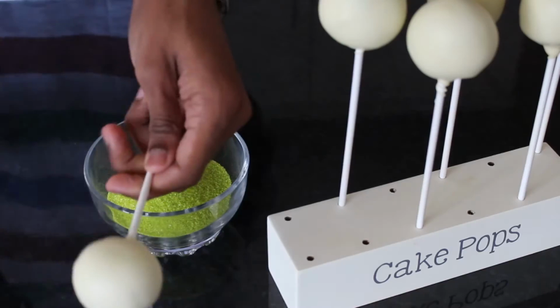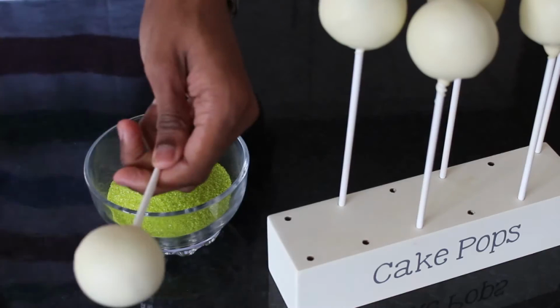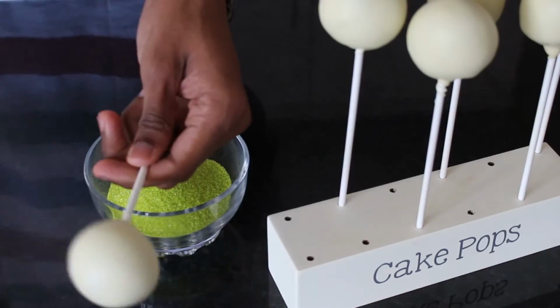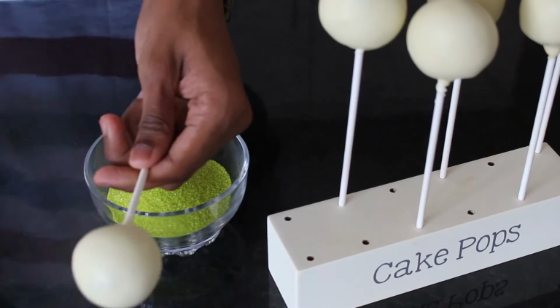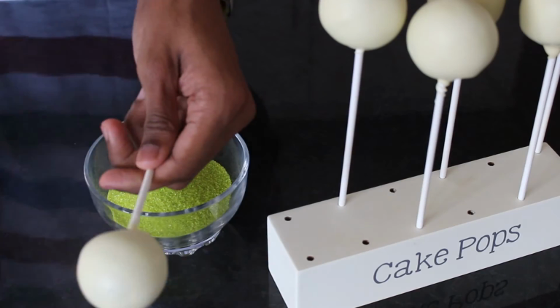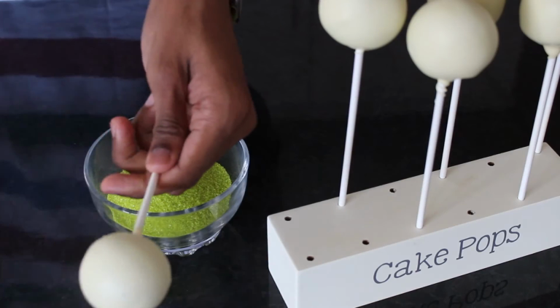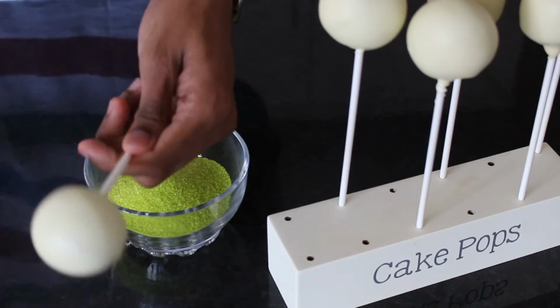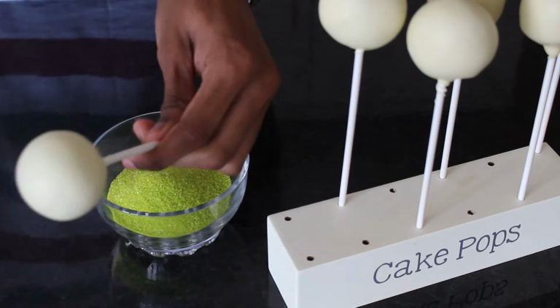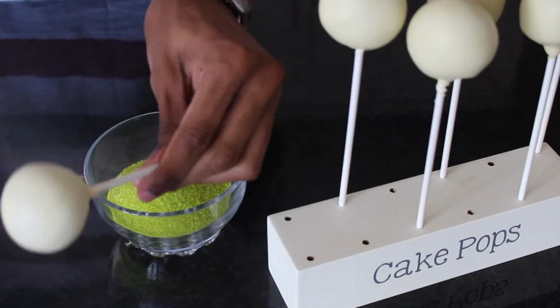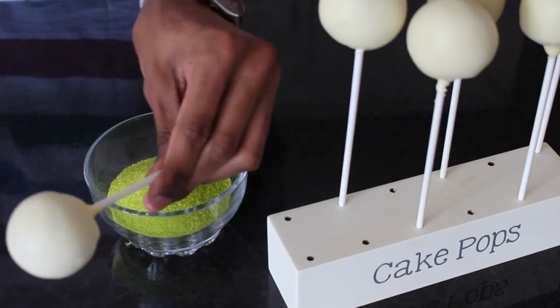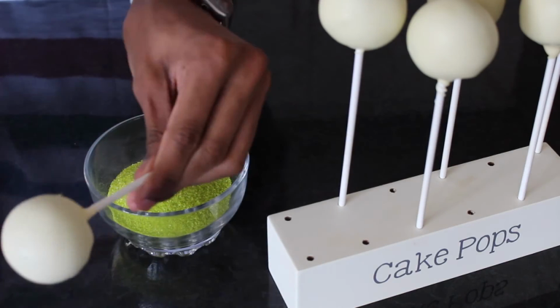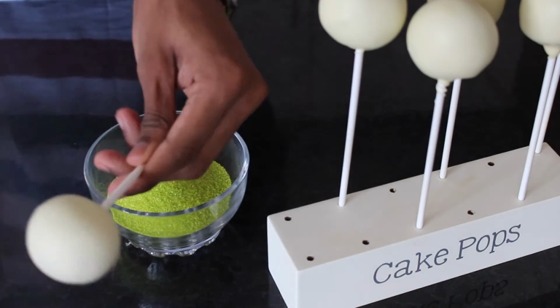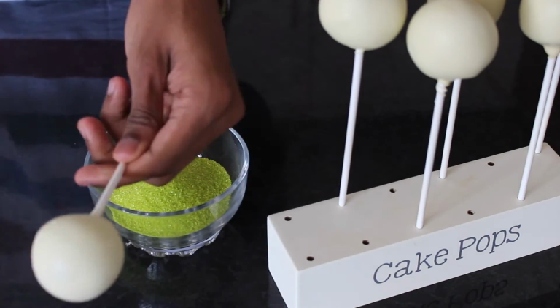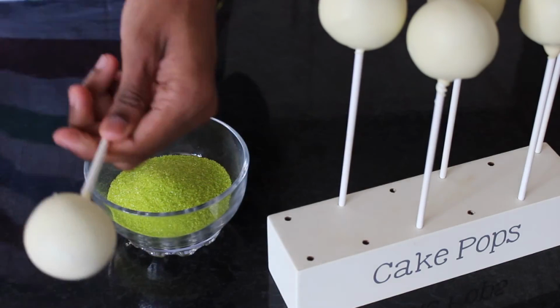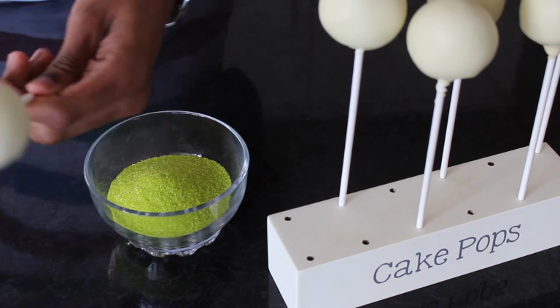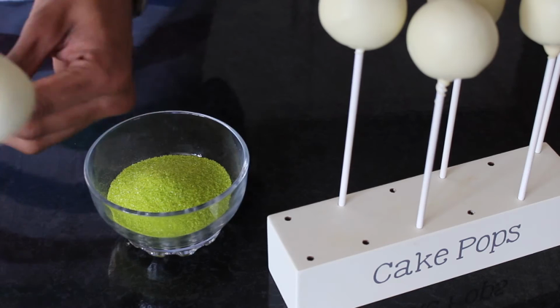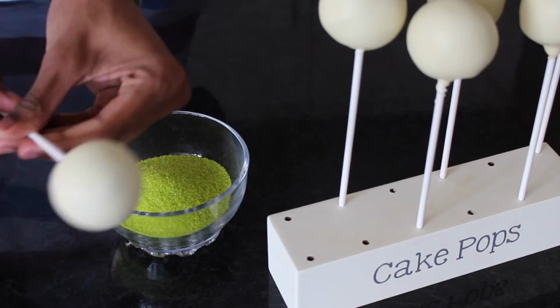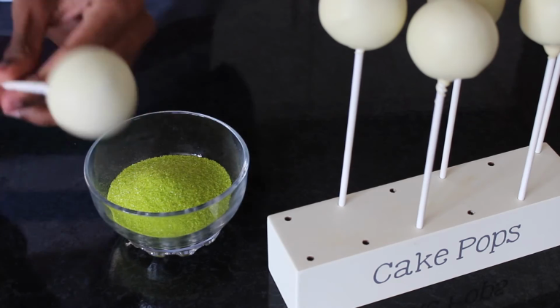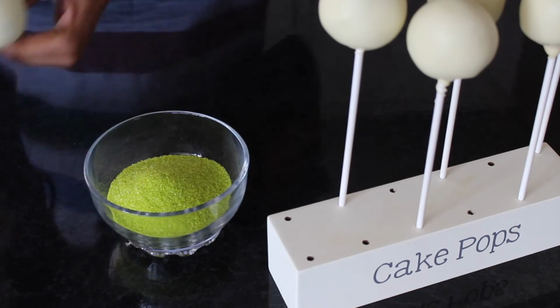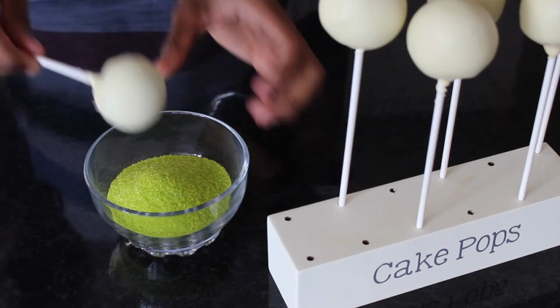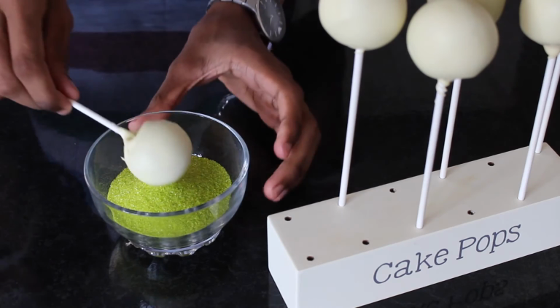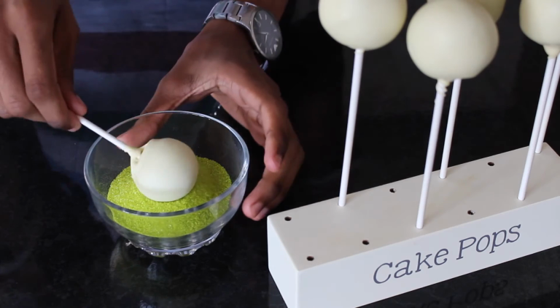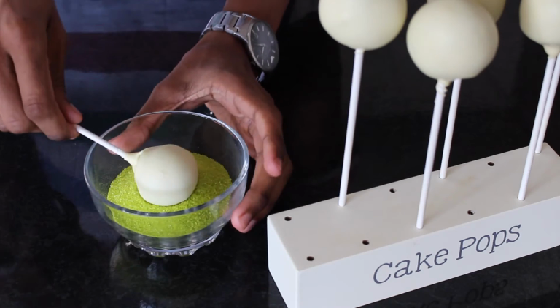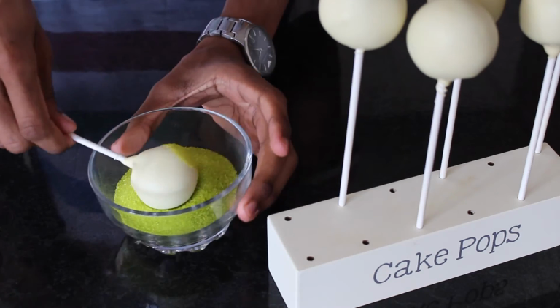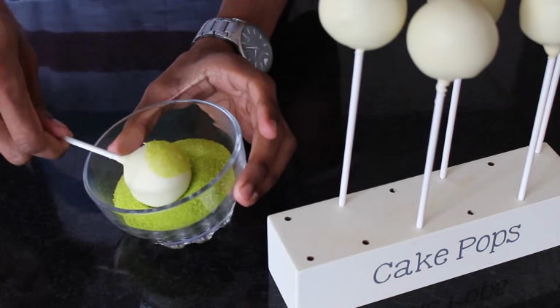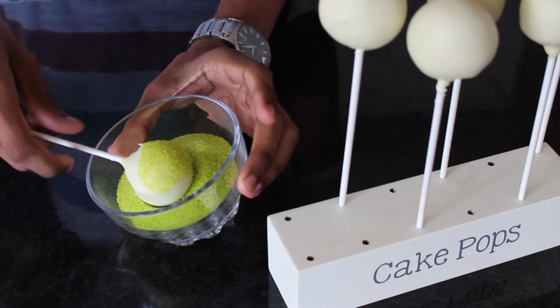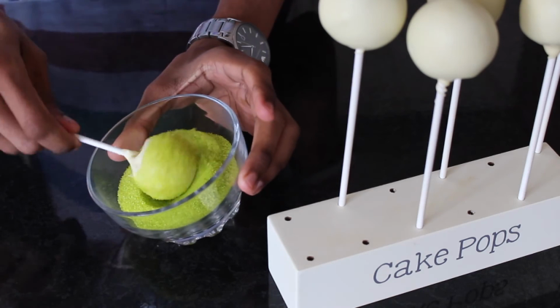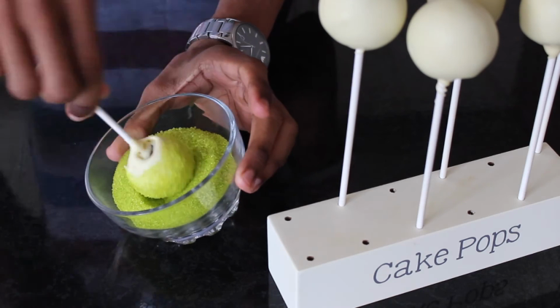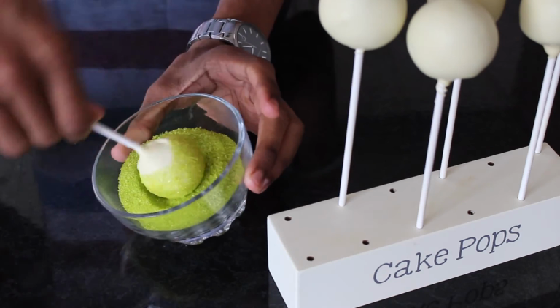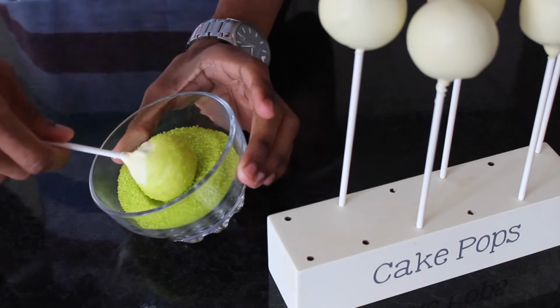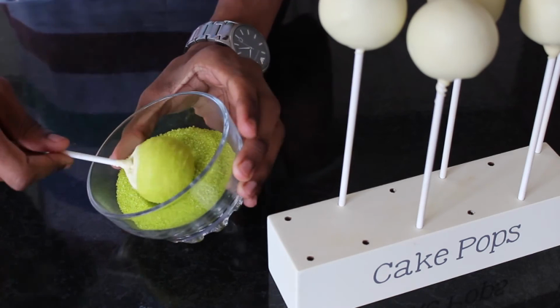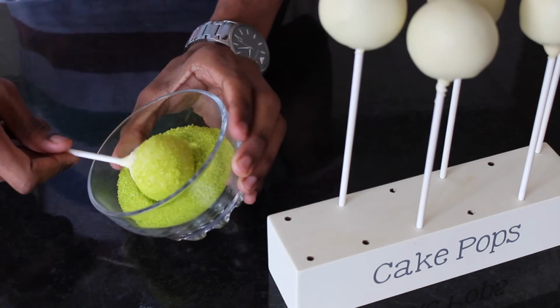Once slightly set, spray the top of your cake pops with a little hot water and then dip into a bowl of green sugar sand.